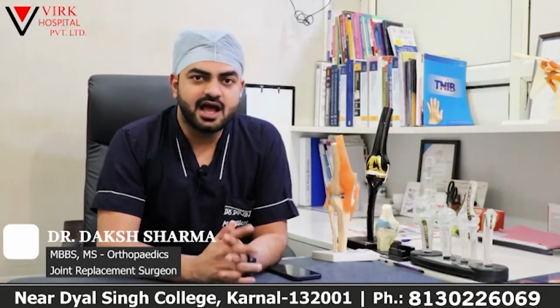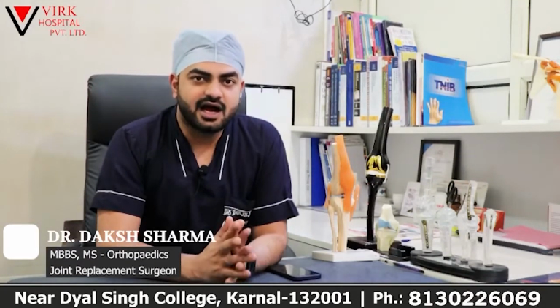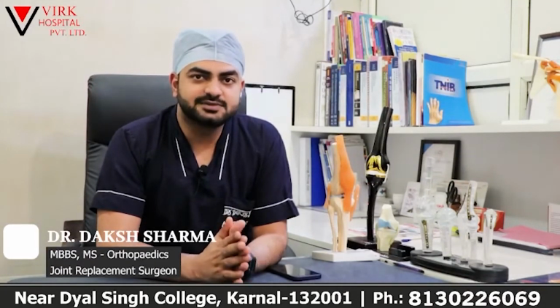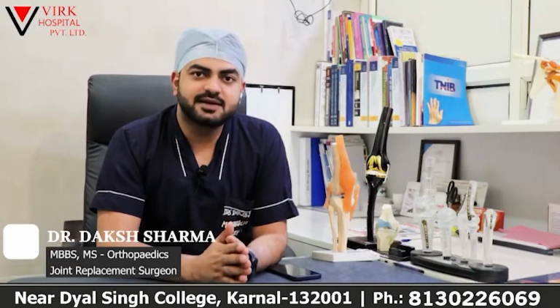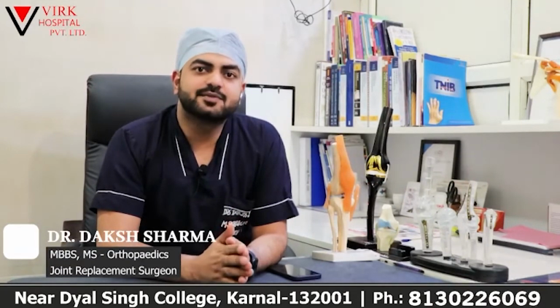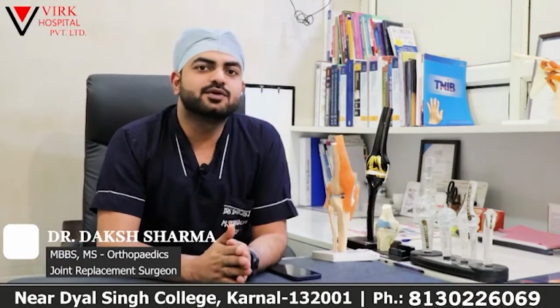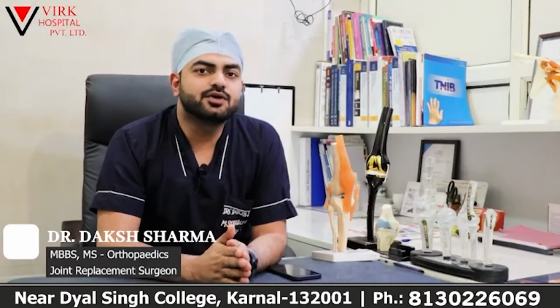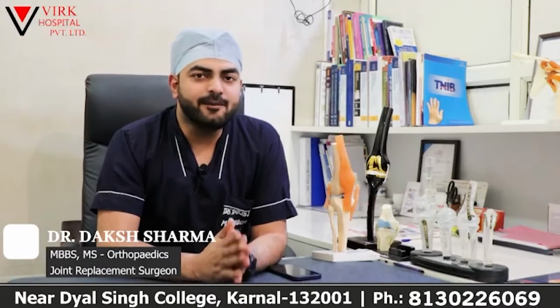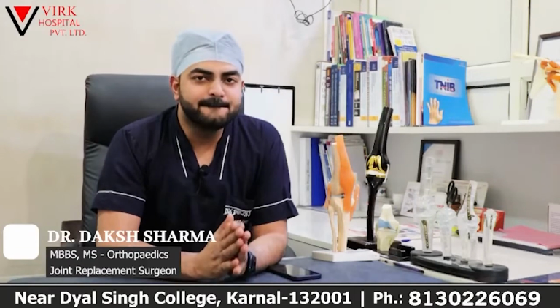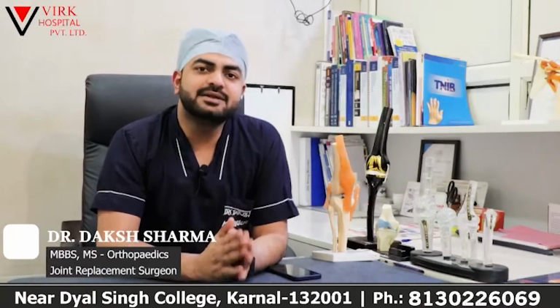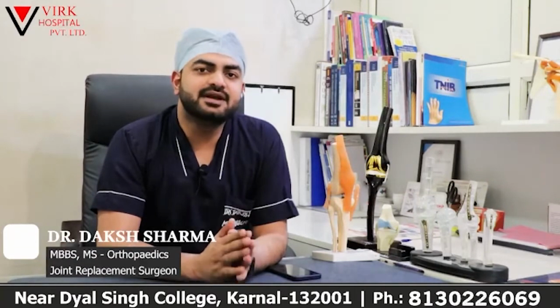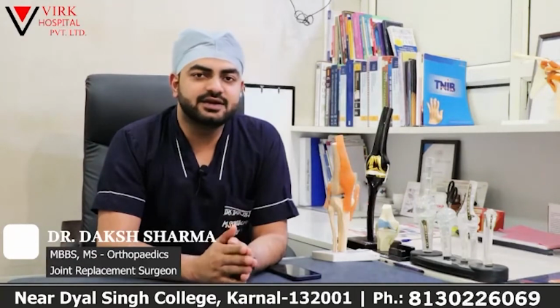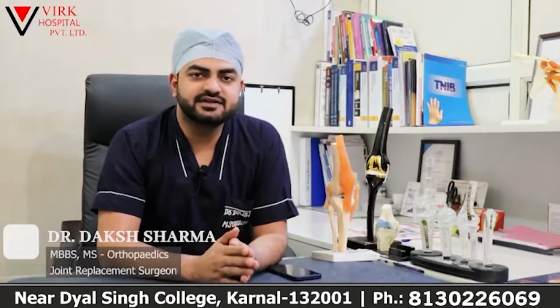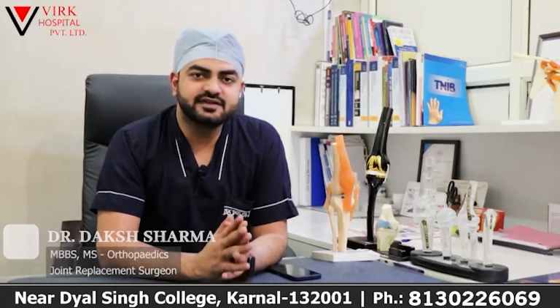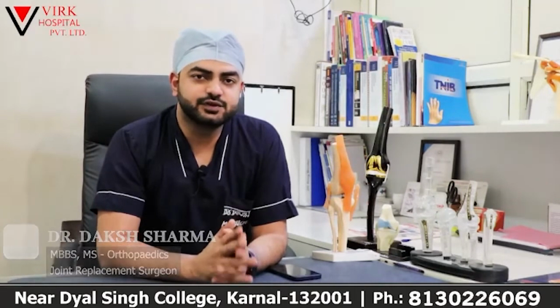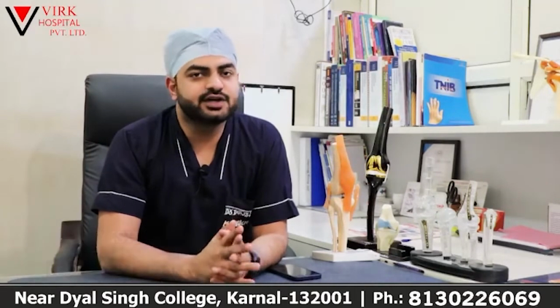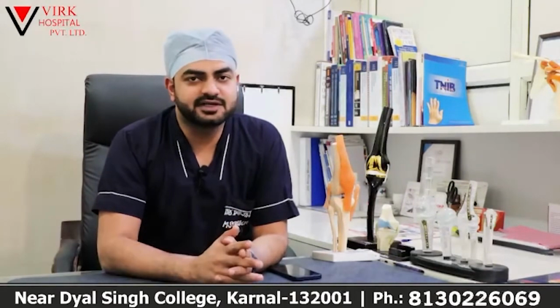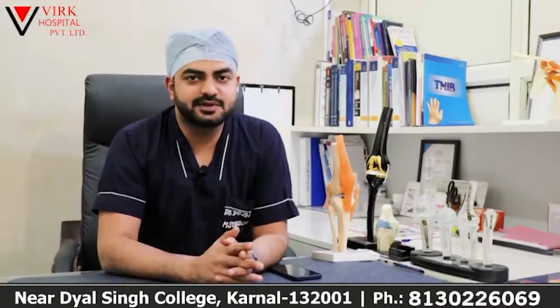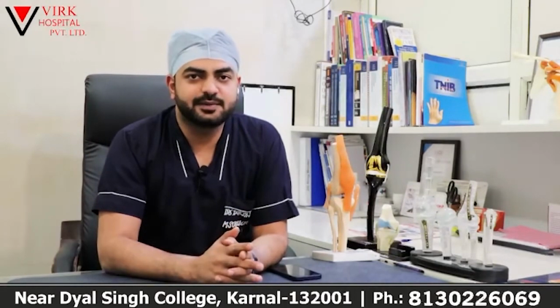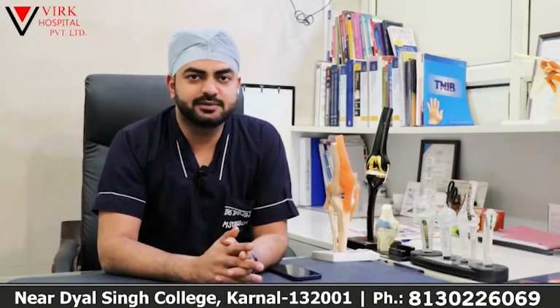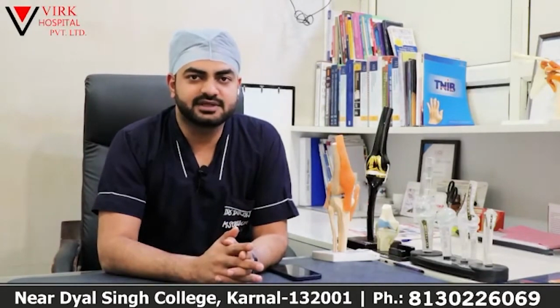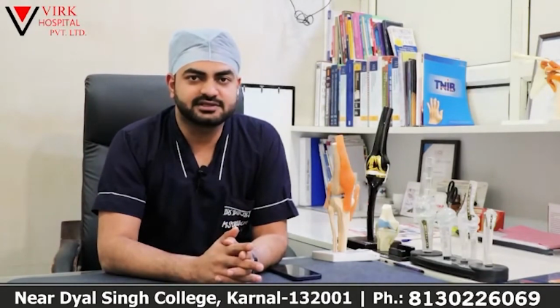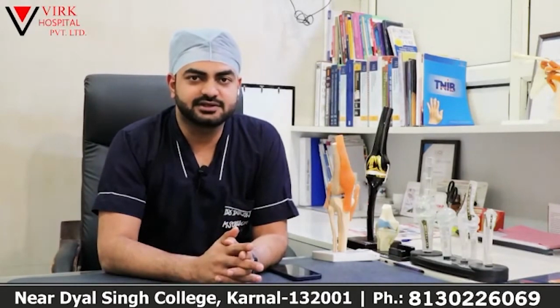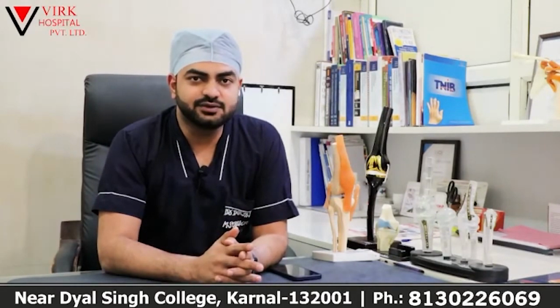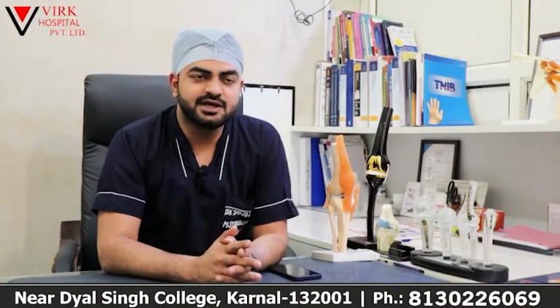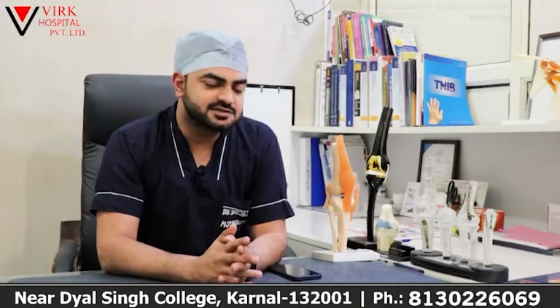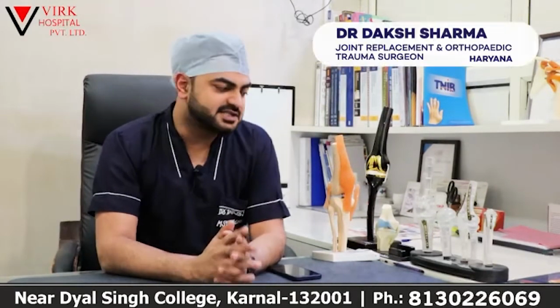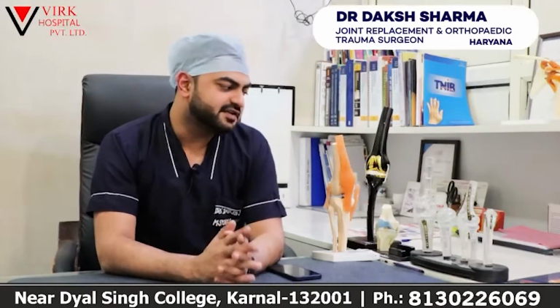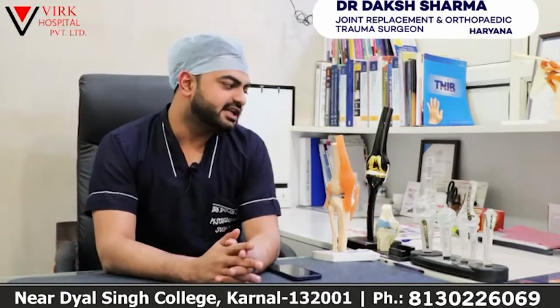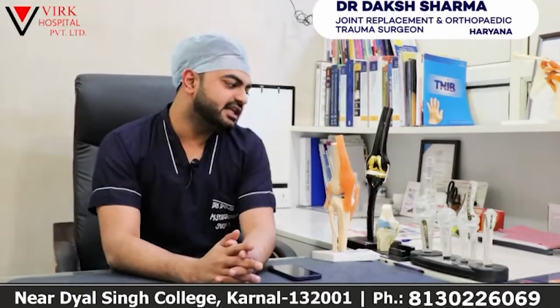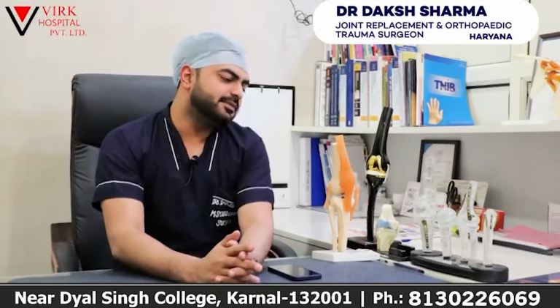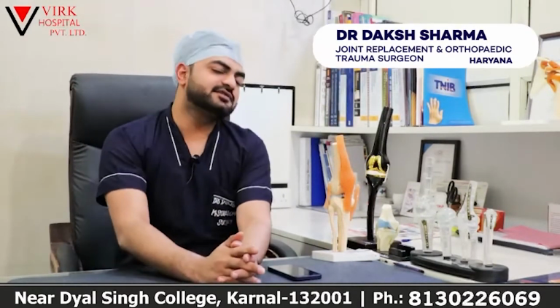Today, I am going to tell you all about minimal invasive joint replacement and knee replacement.